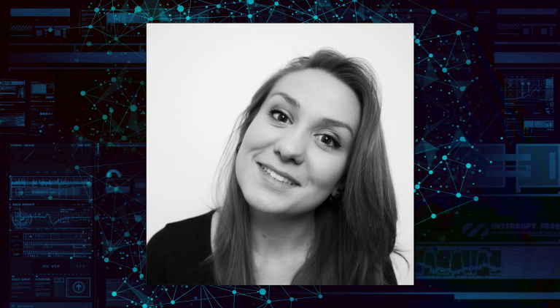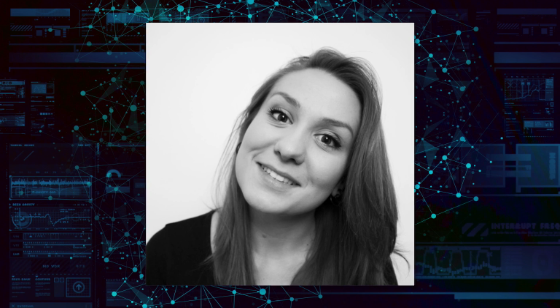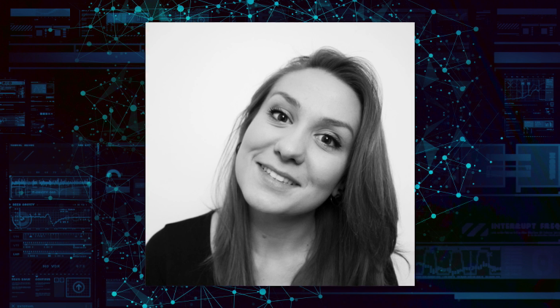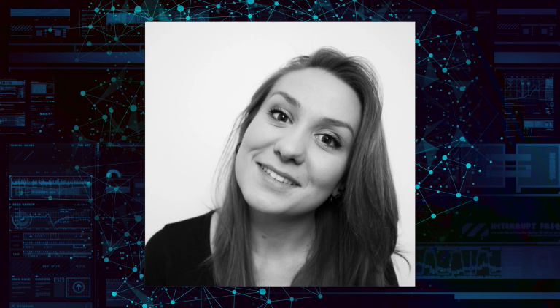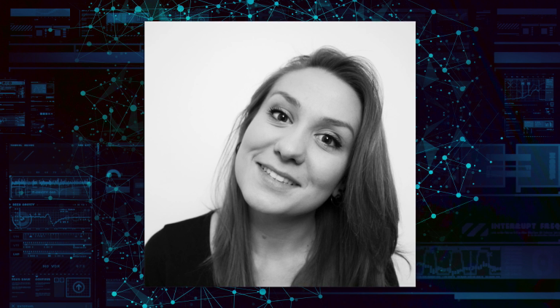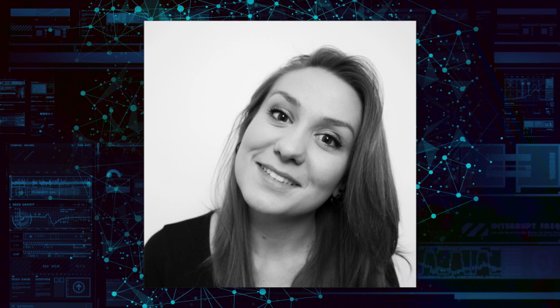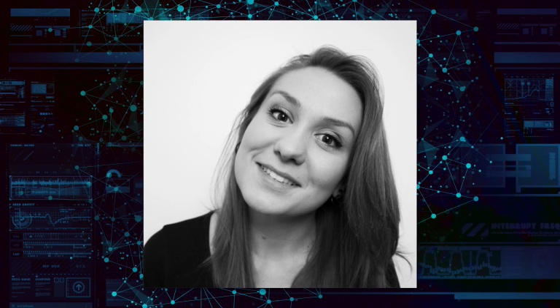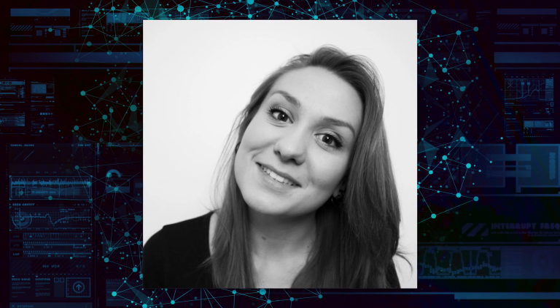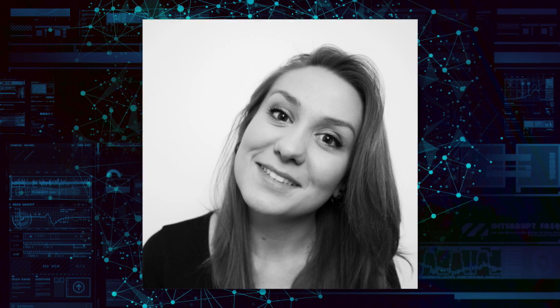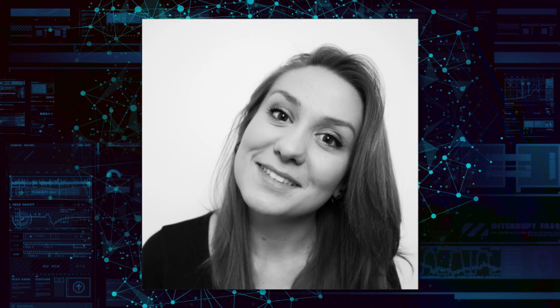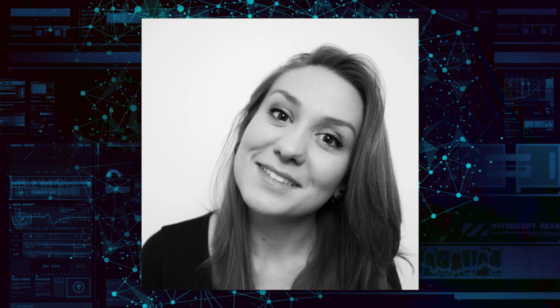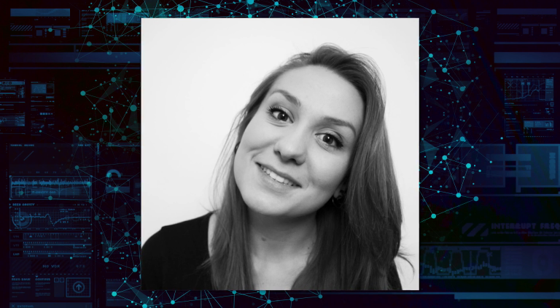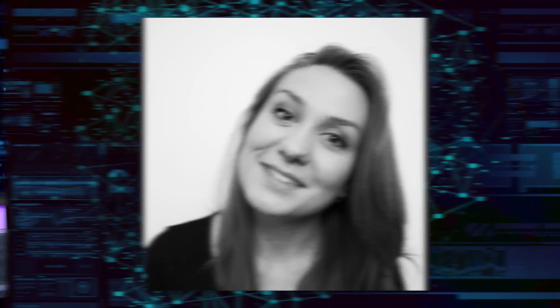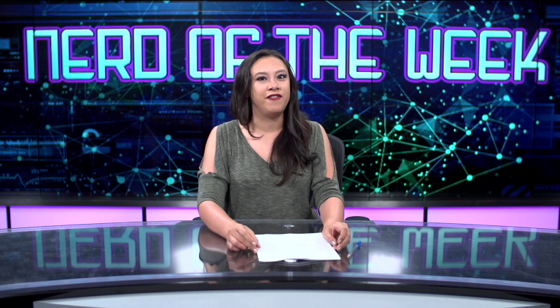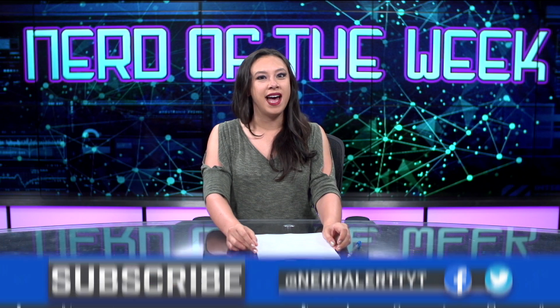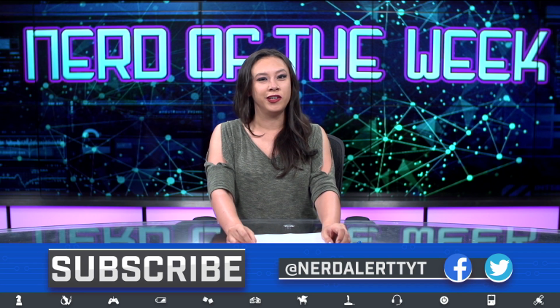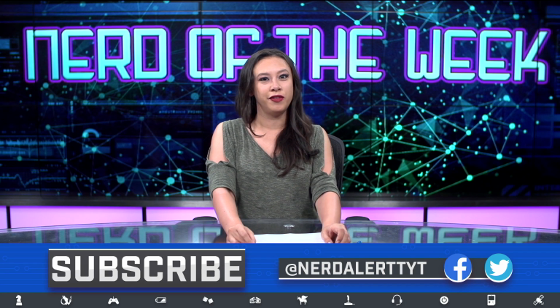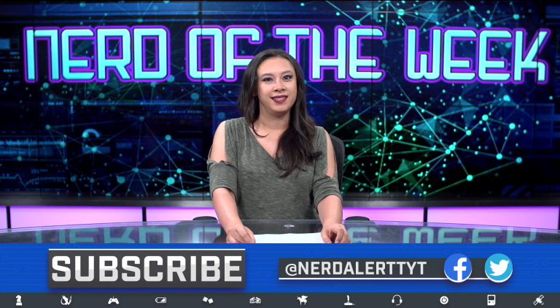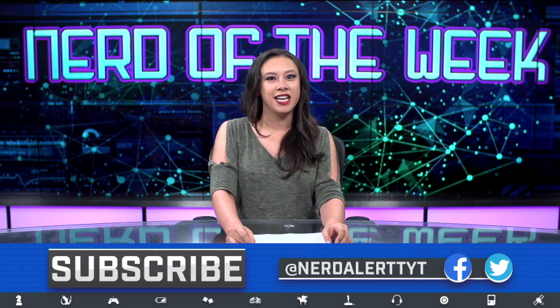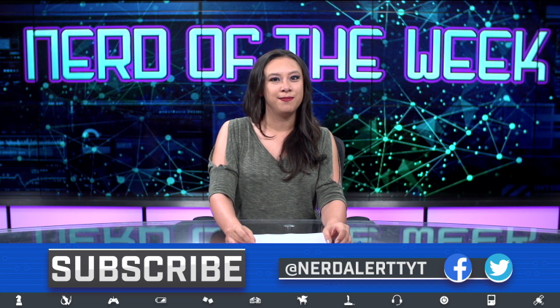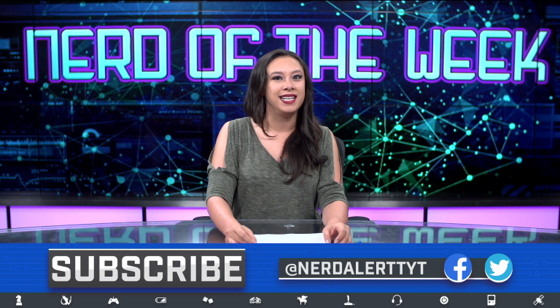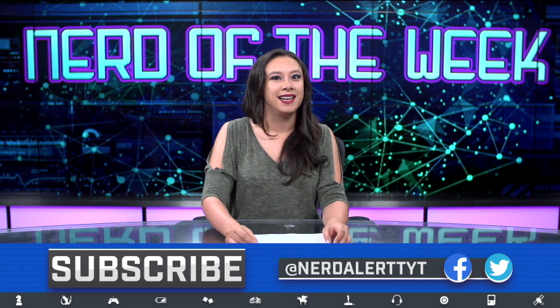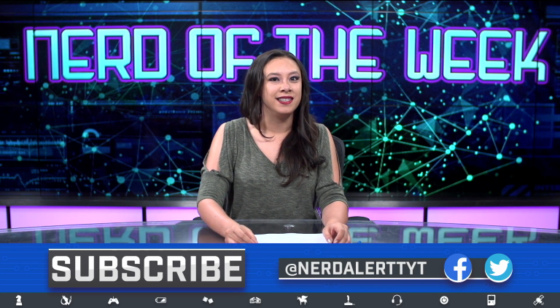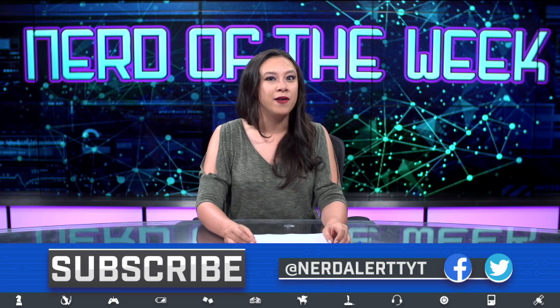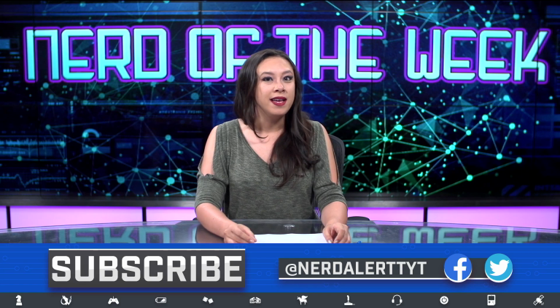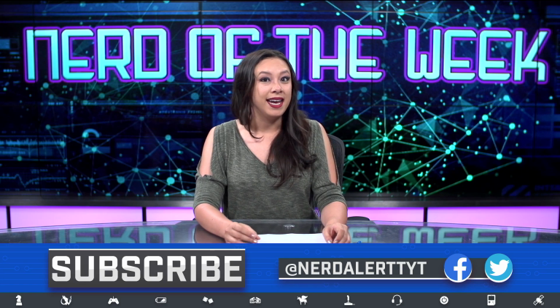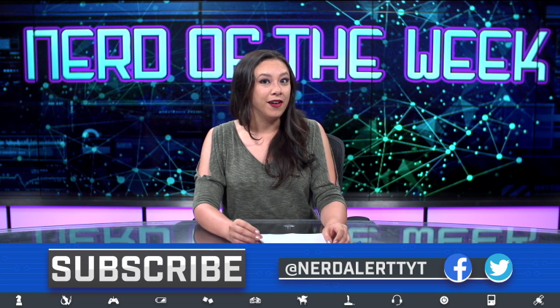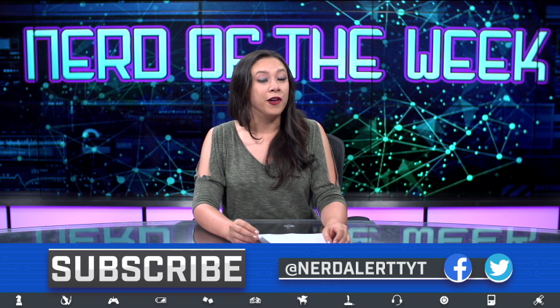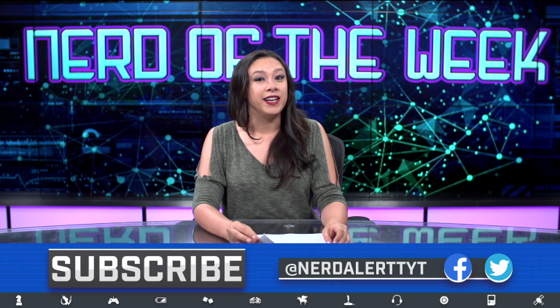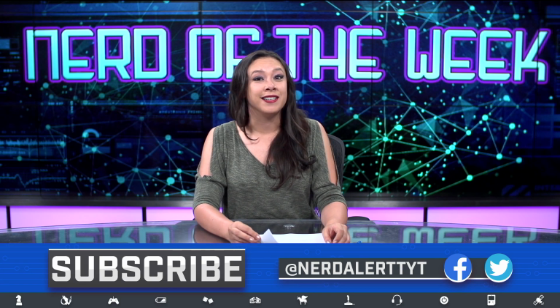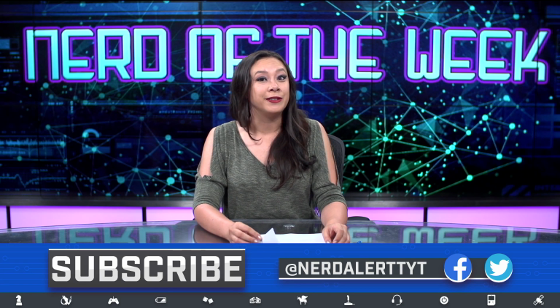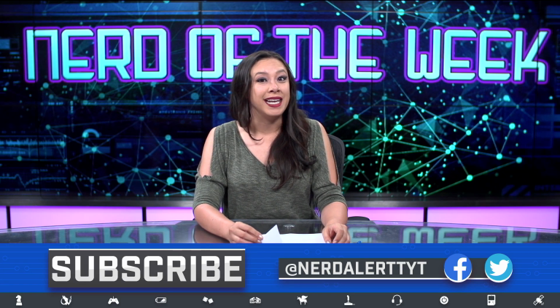So for that reason, Dani Clode is the Nerd of the Week. If you have a Nerd of the Week suggestion, please let us know here or via social media.